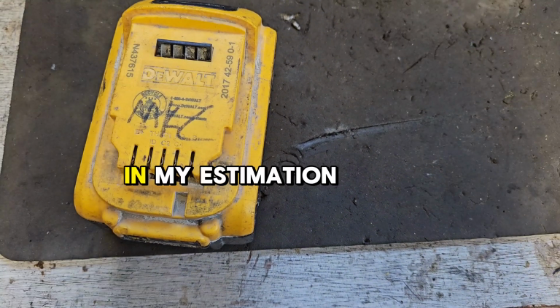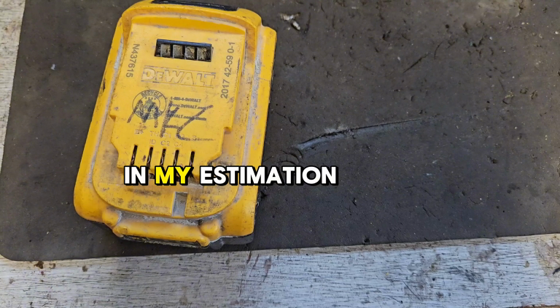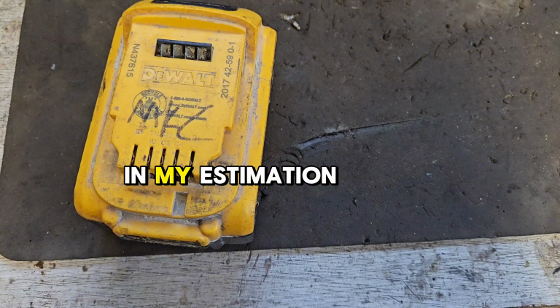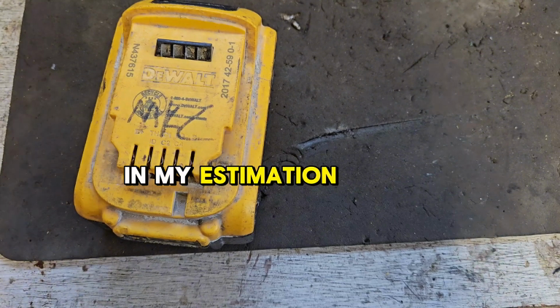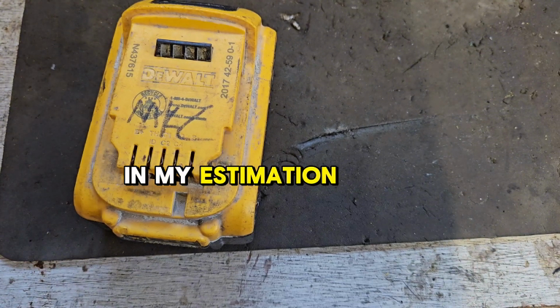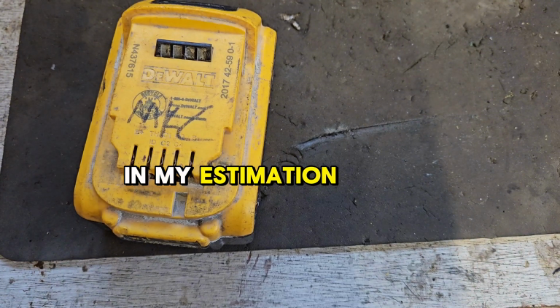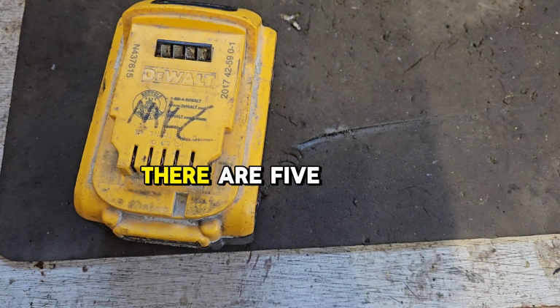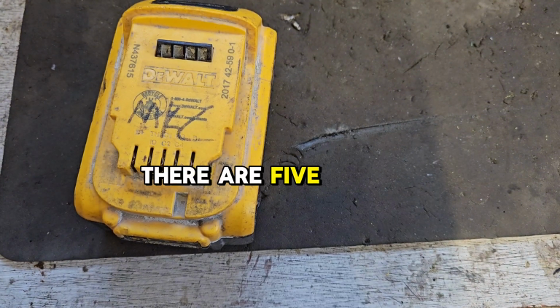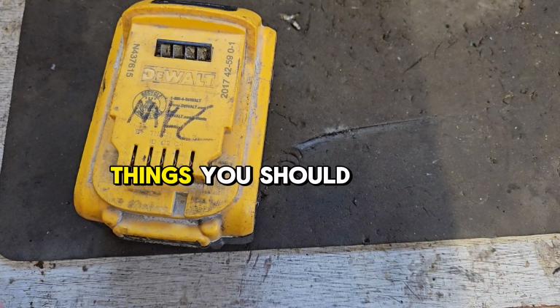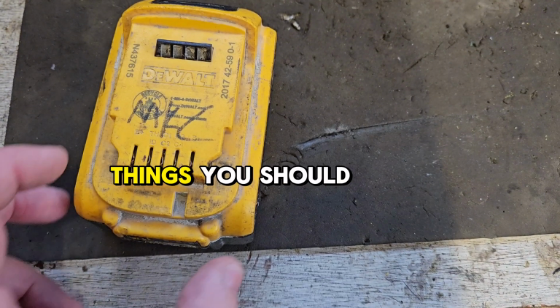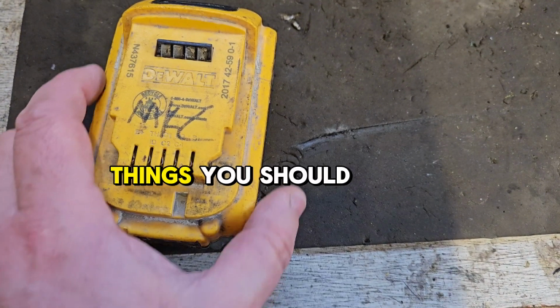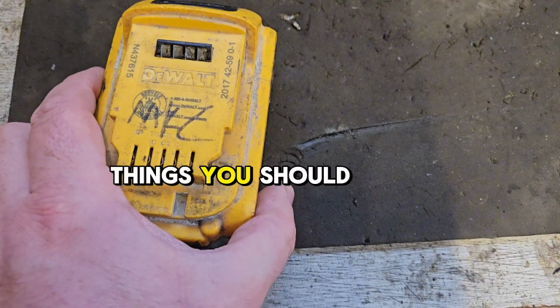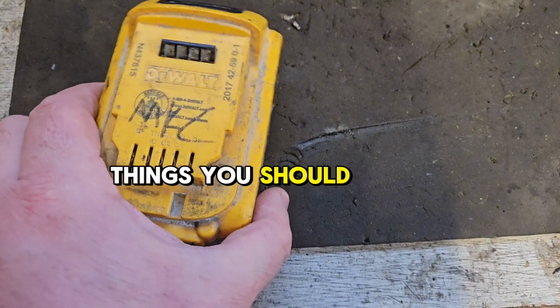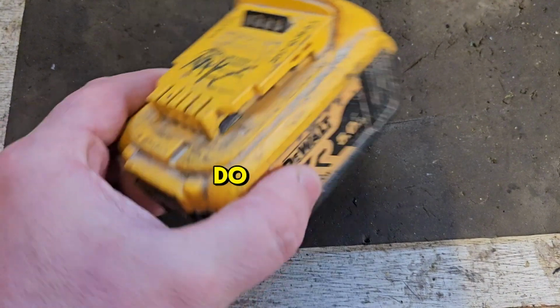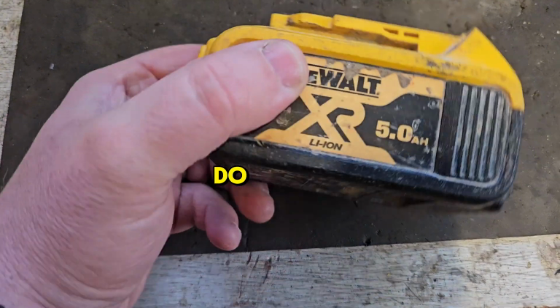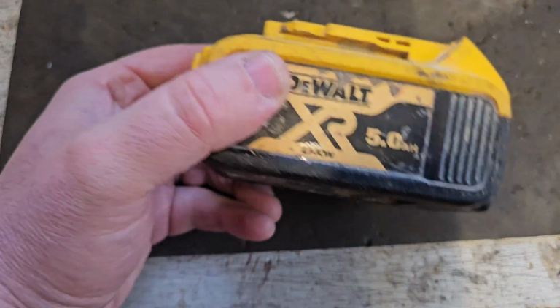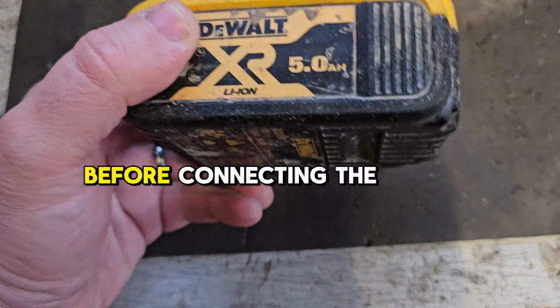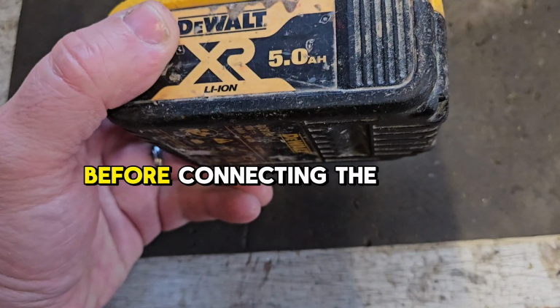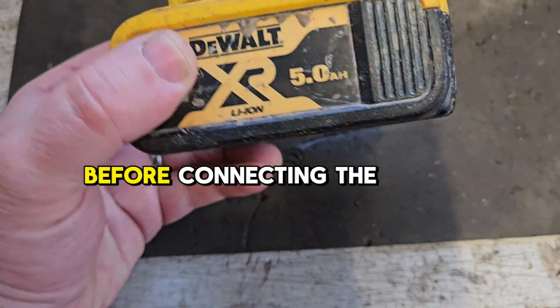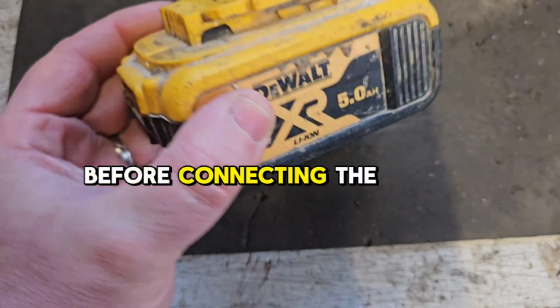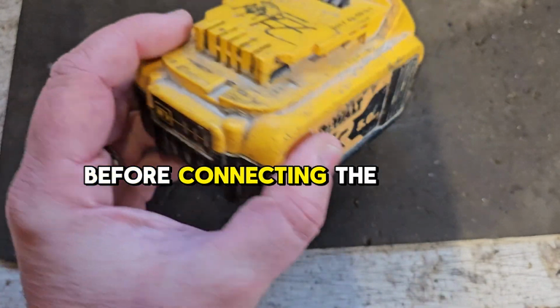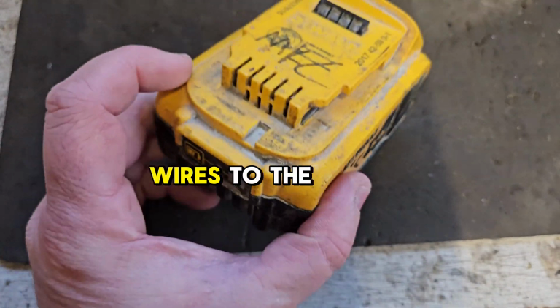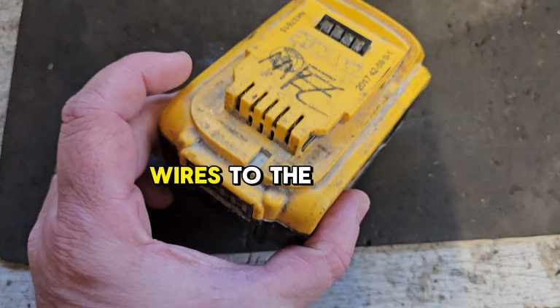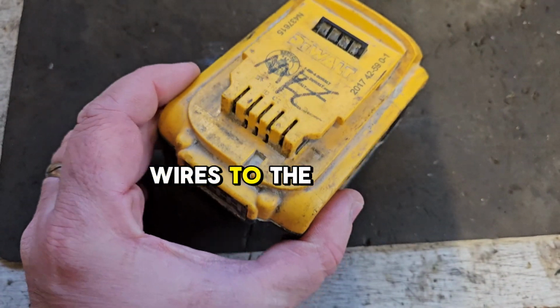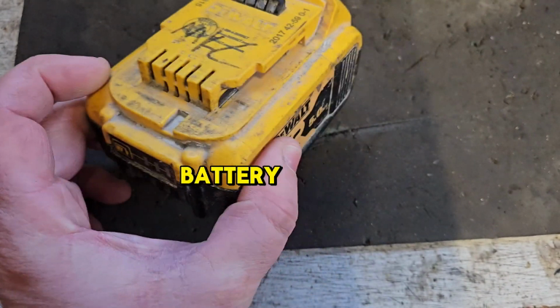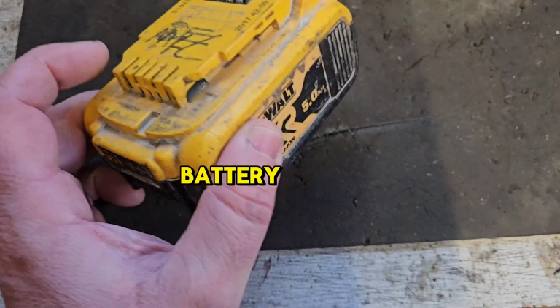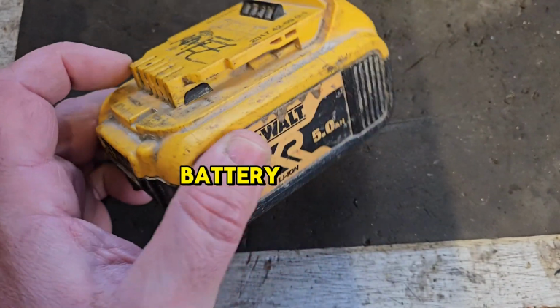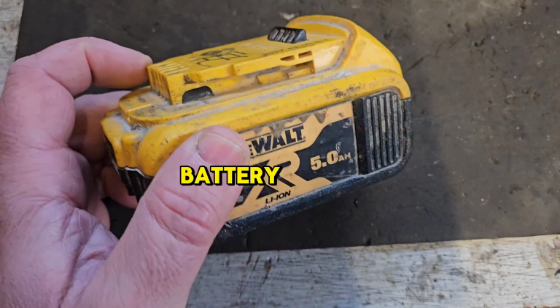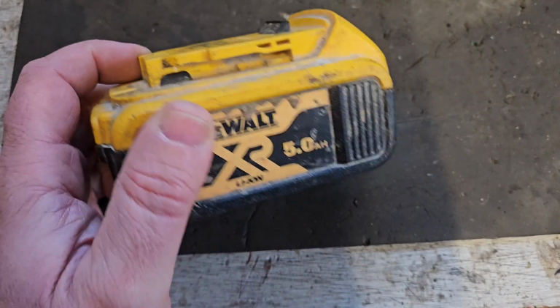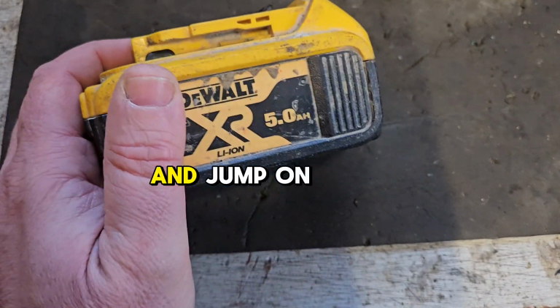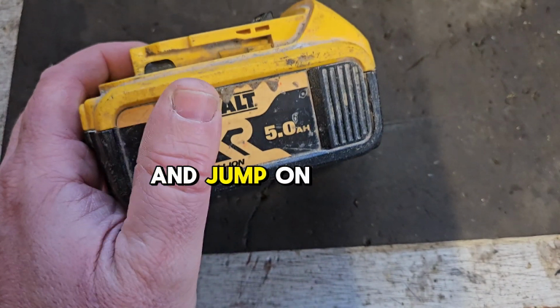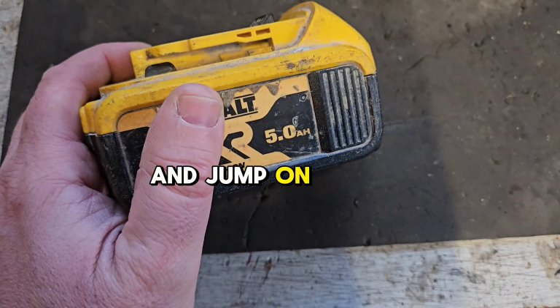In my estimation, there are five things that you should do before connecting the wires to the battery and jumping it.